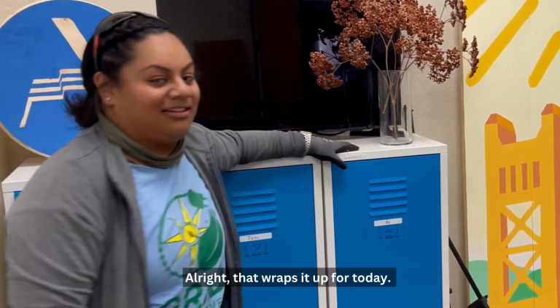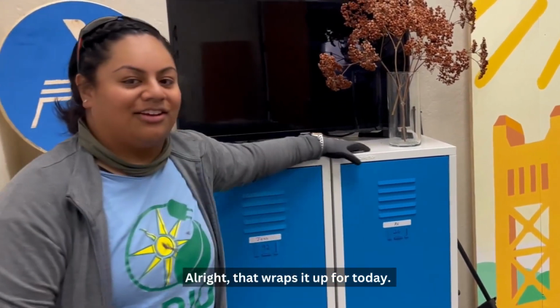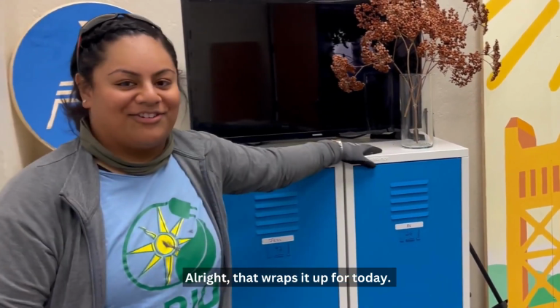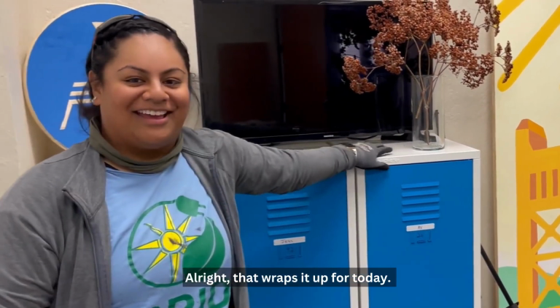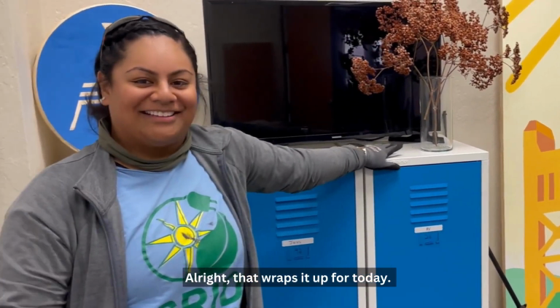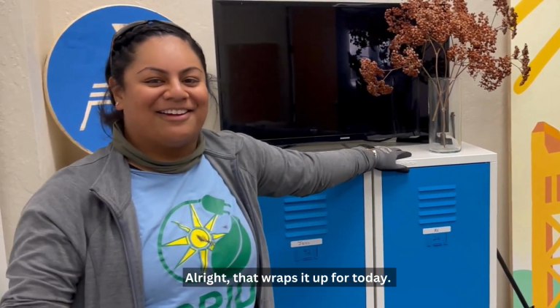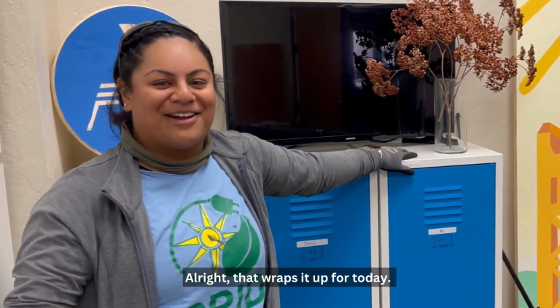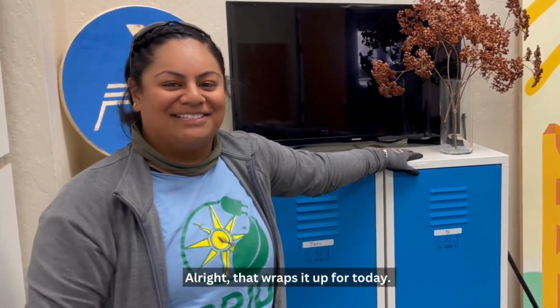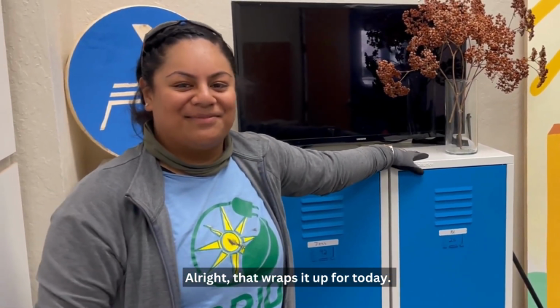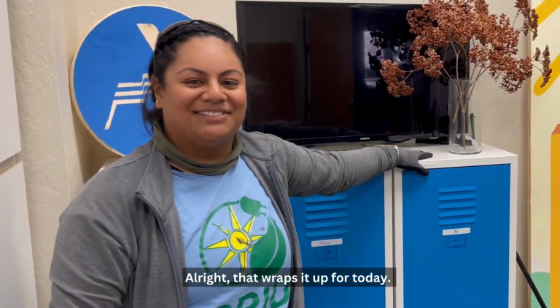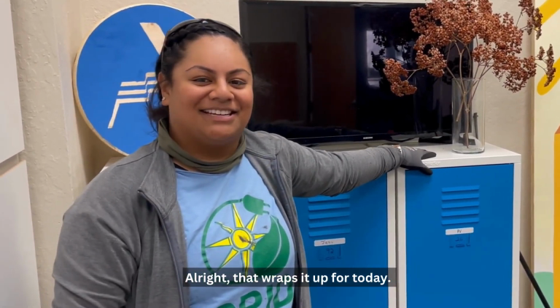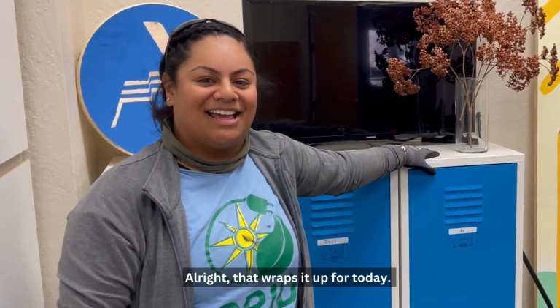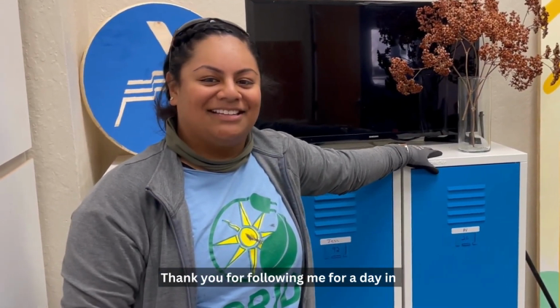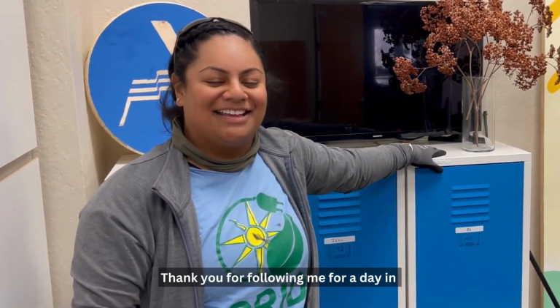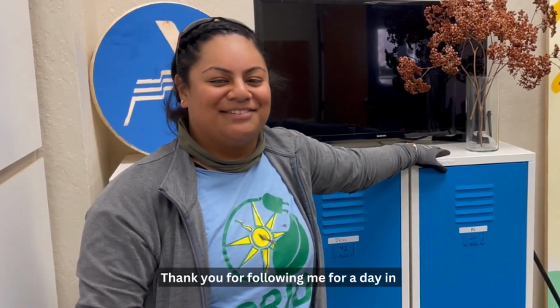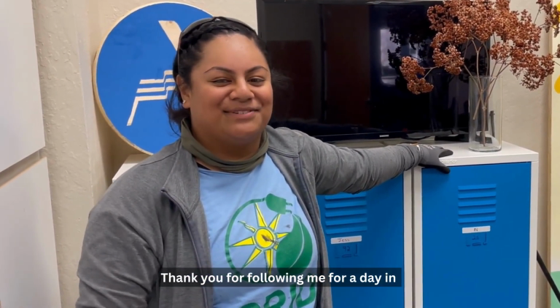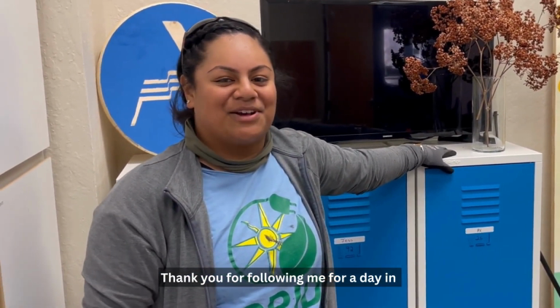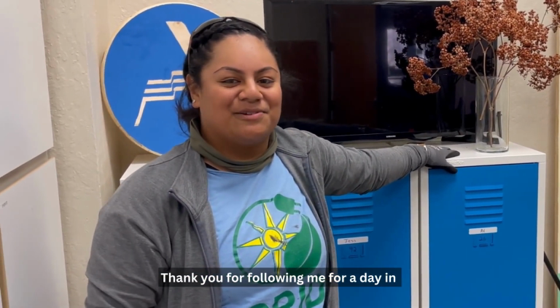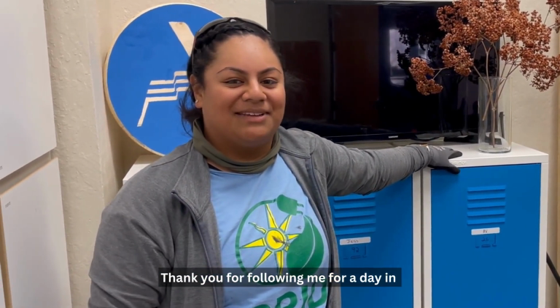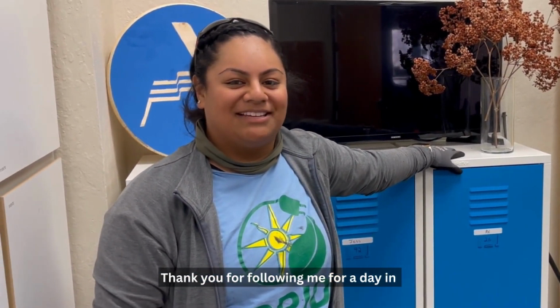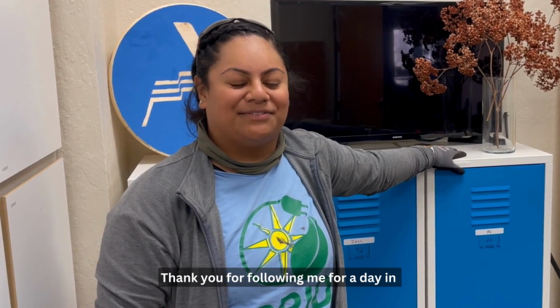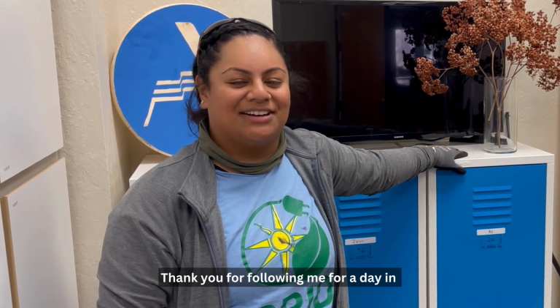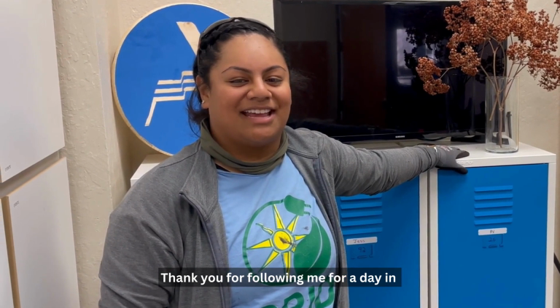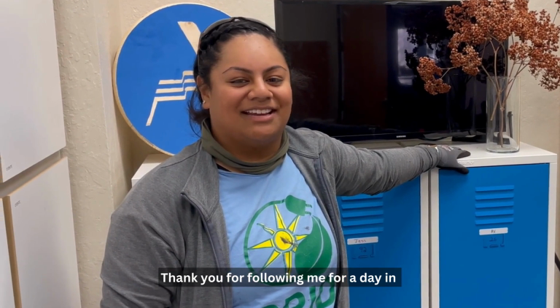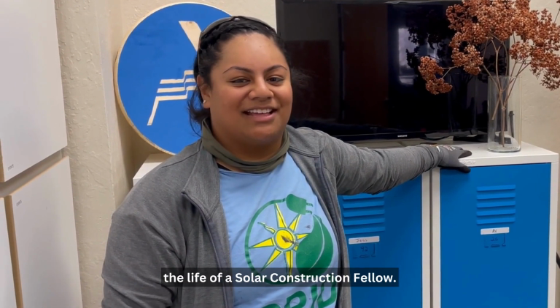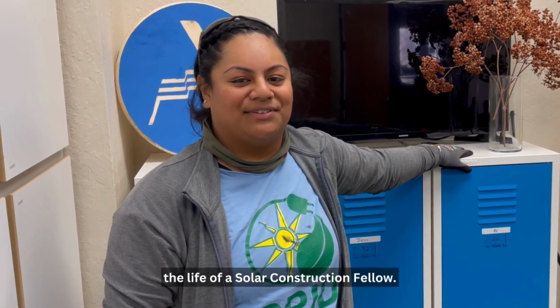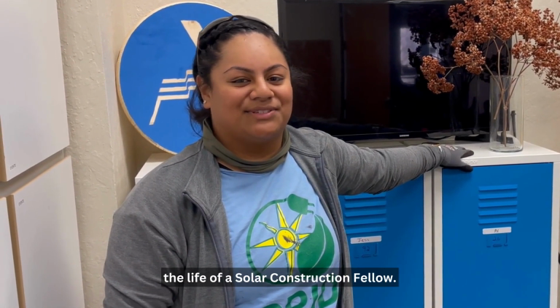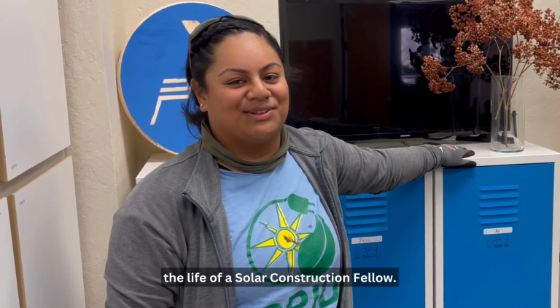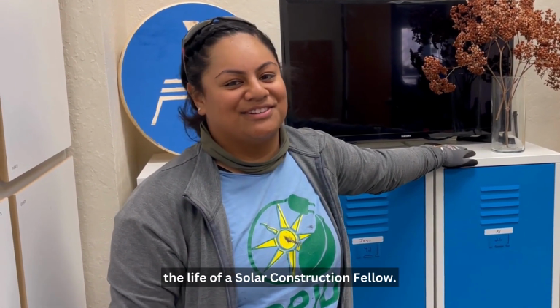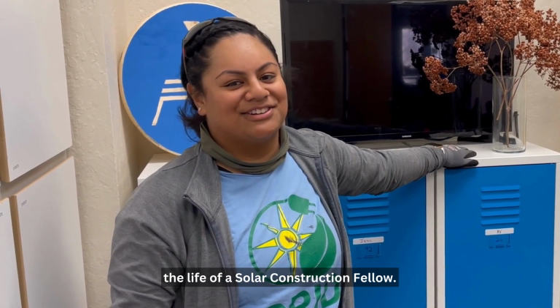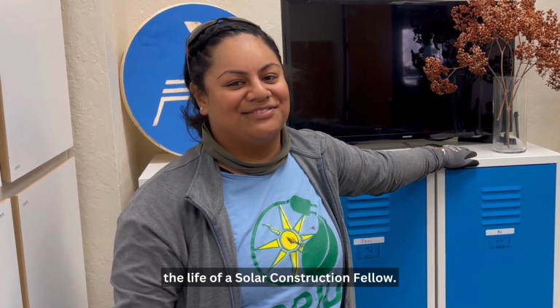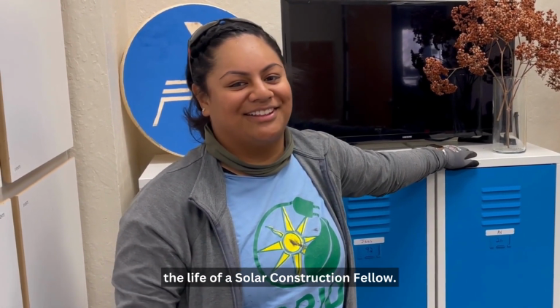All right, that wraps it up for today. Thank you for following me for a day in the life of a solar construction fellow.